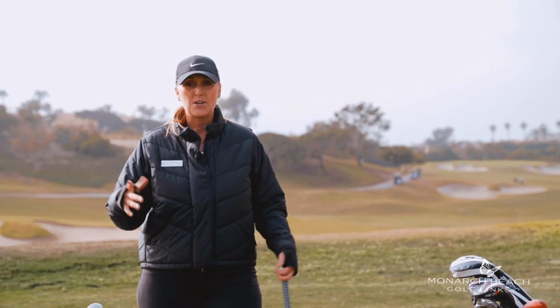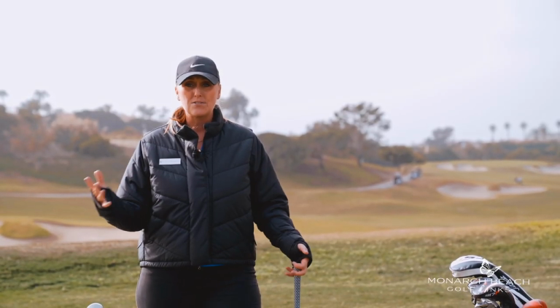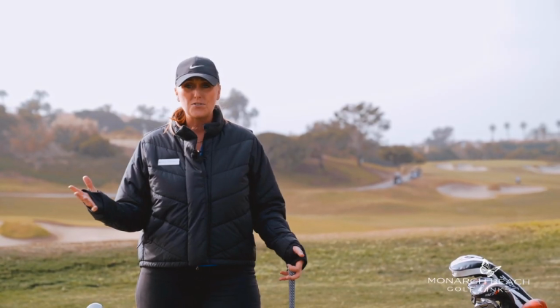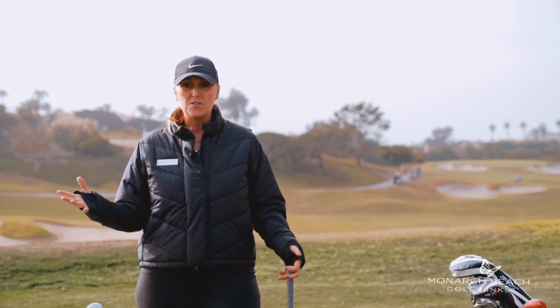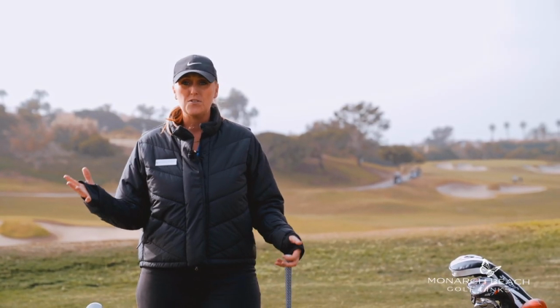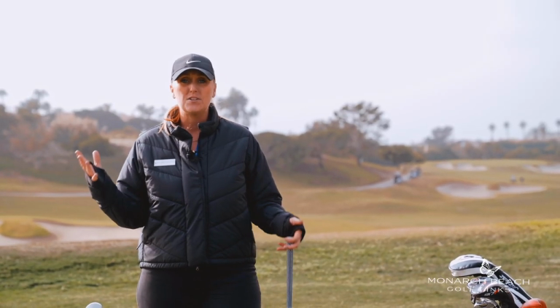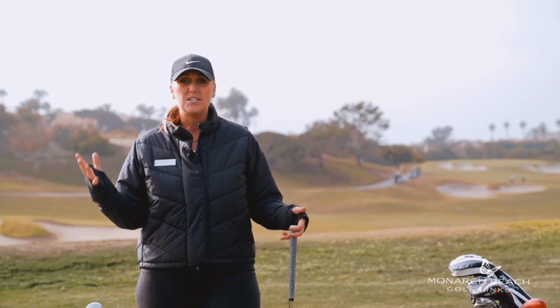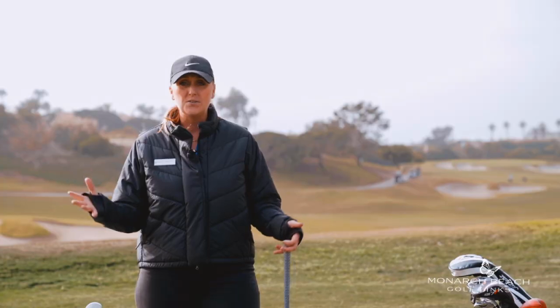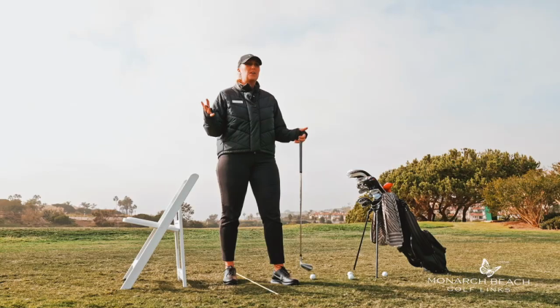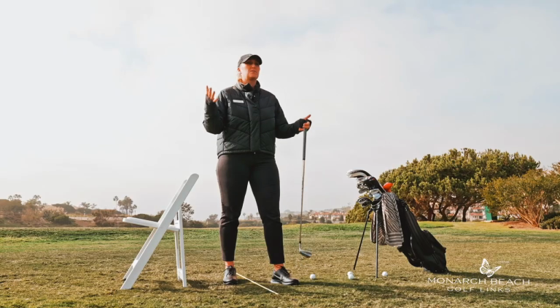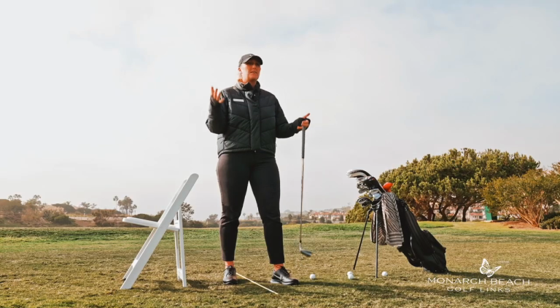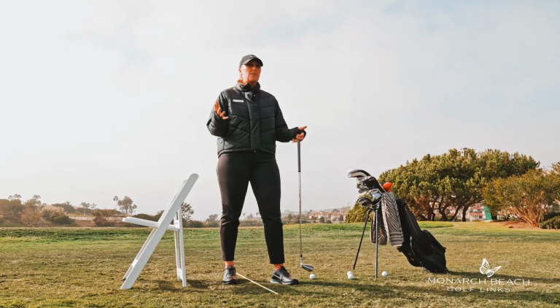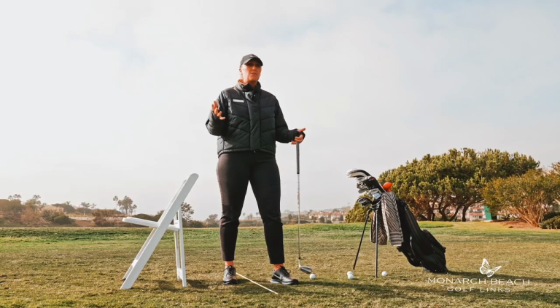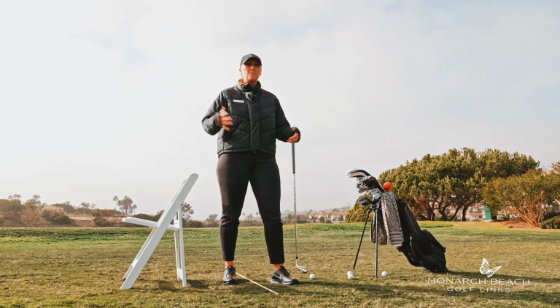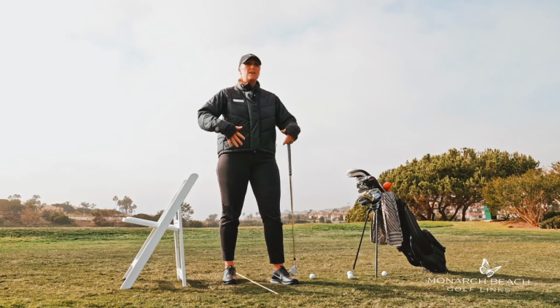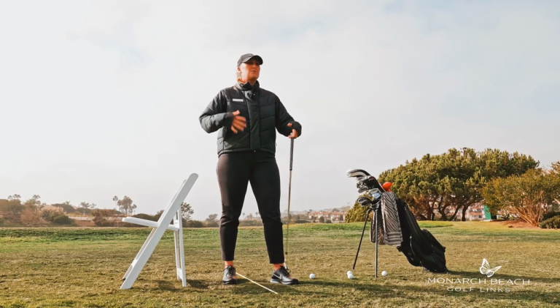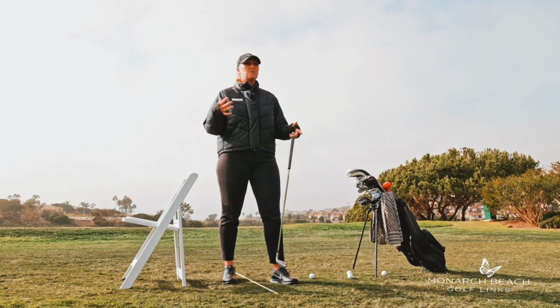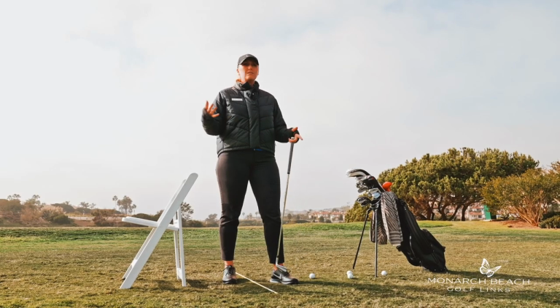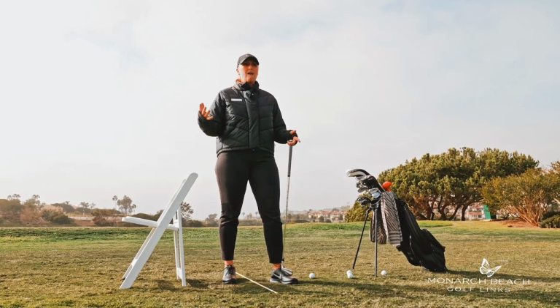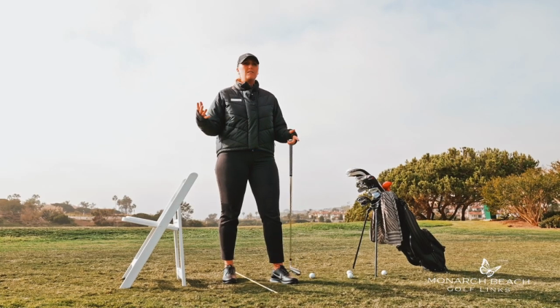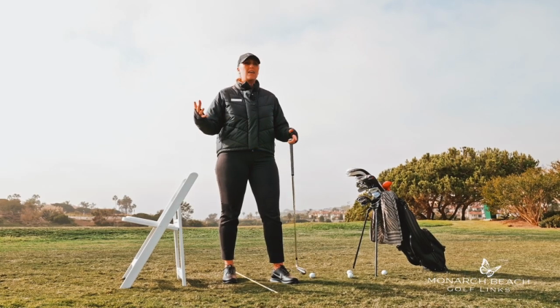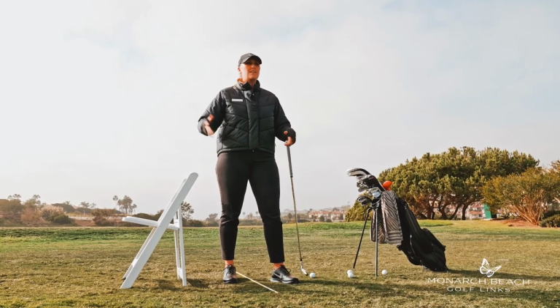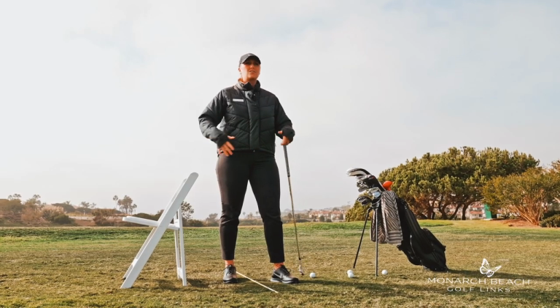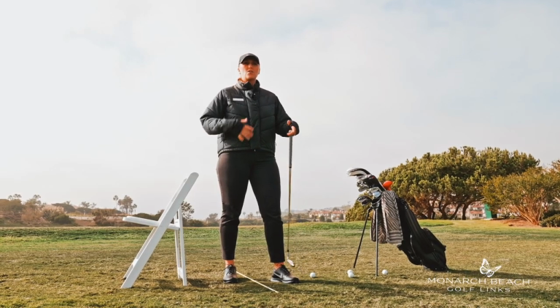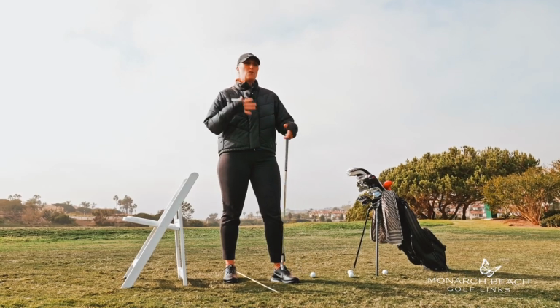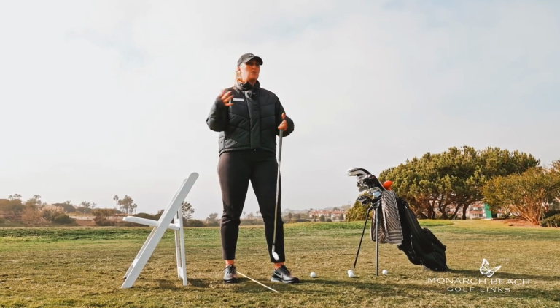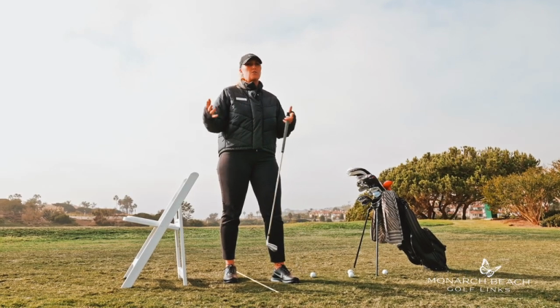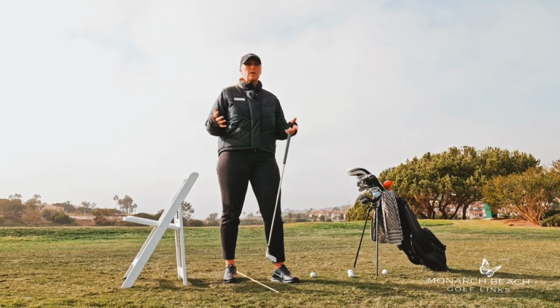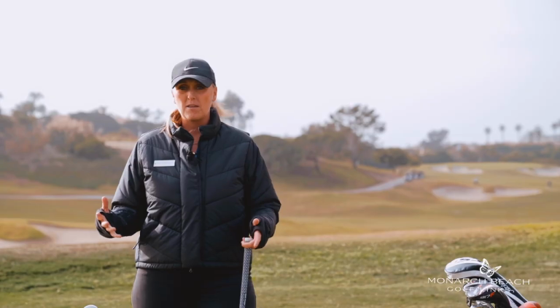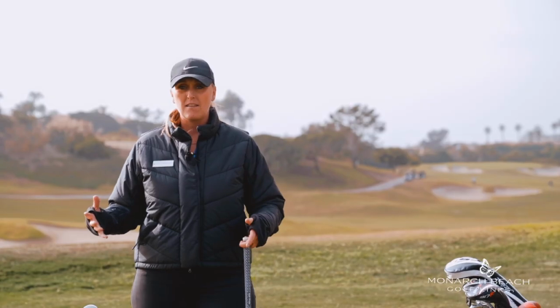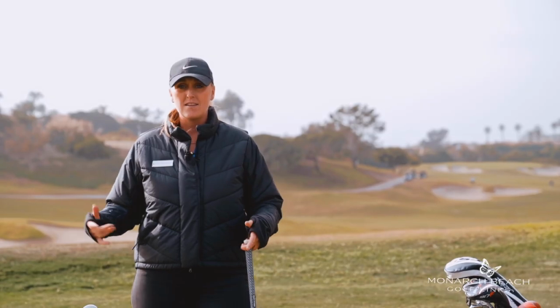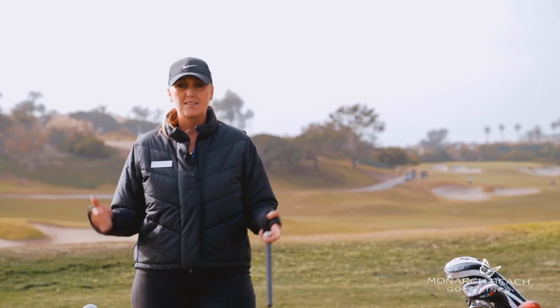Here's a drill that you can do in your living room during the holidays. Coach your family on this.